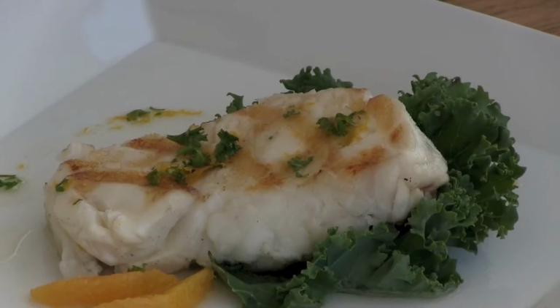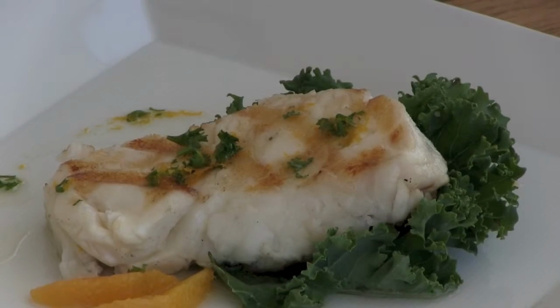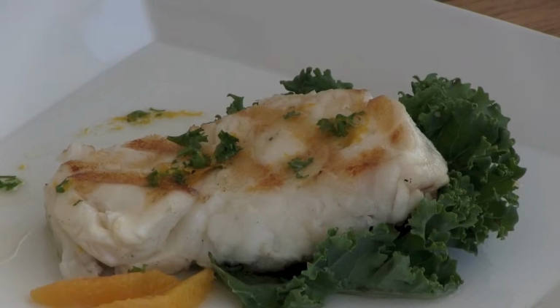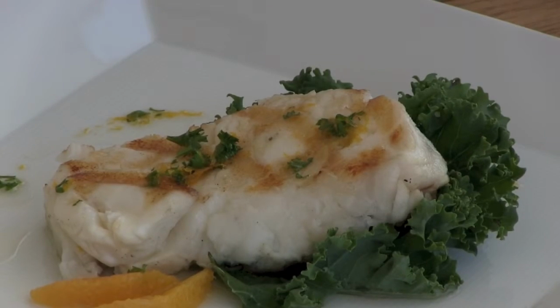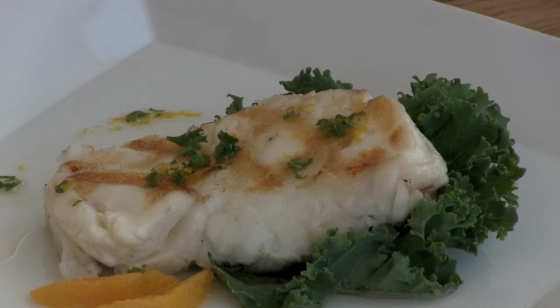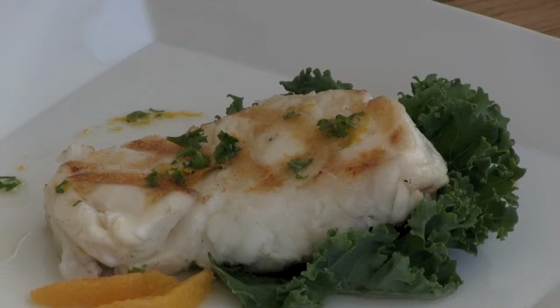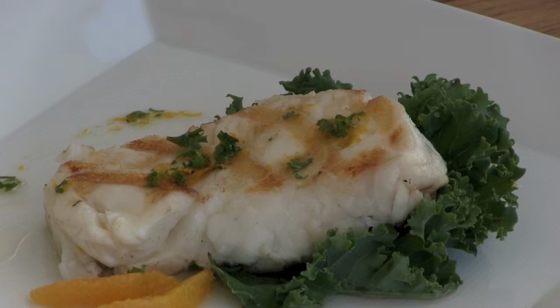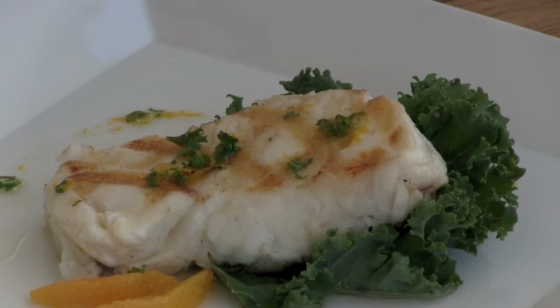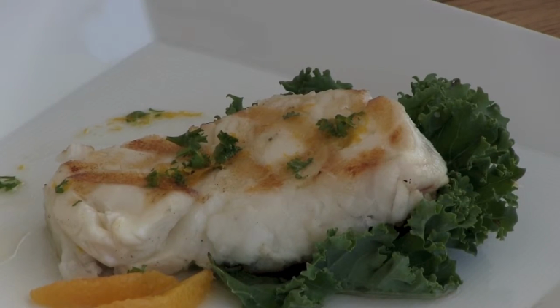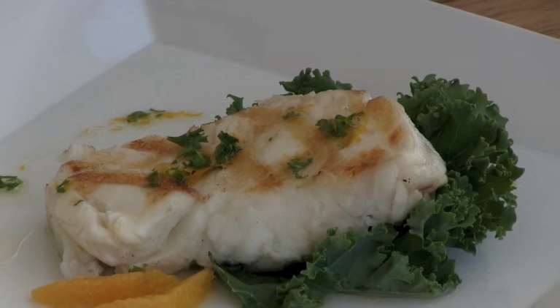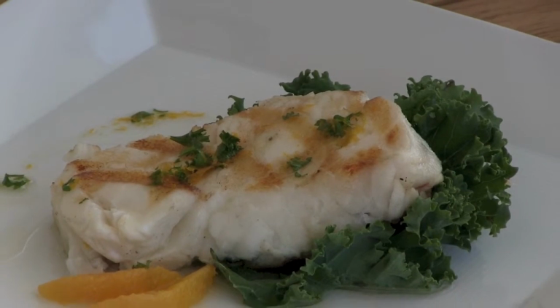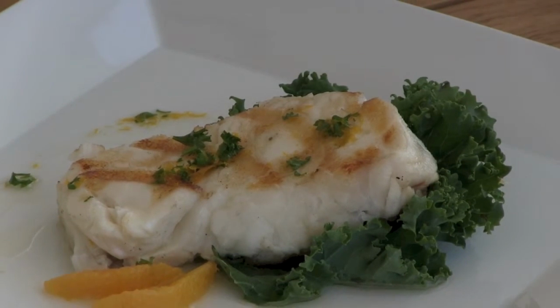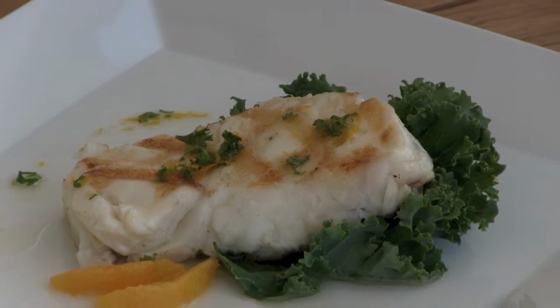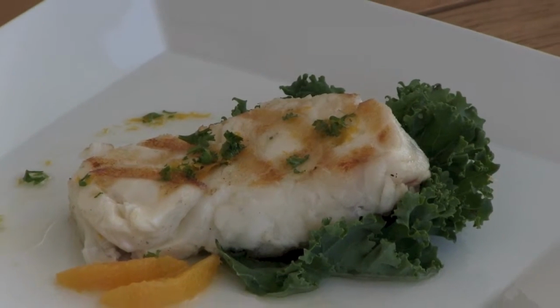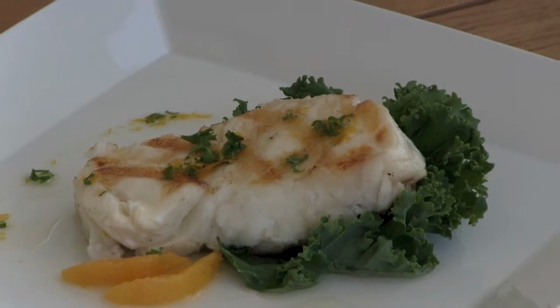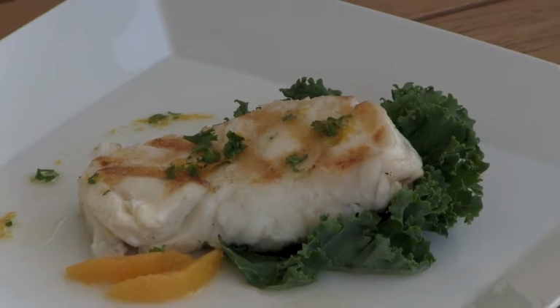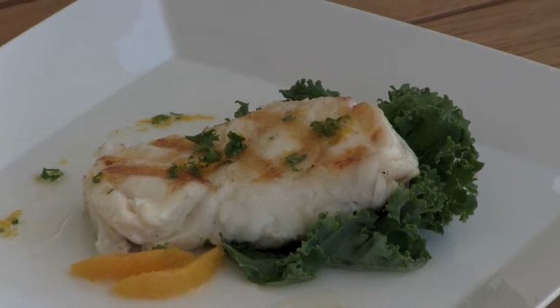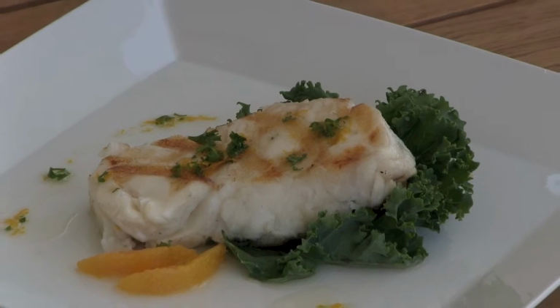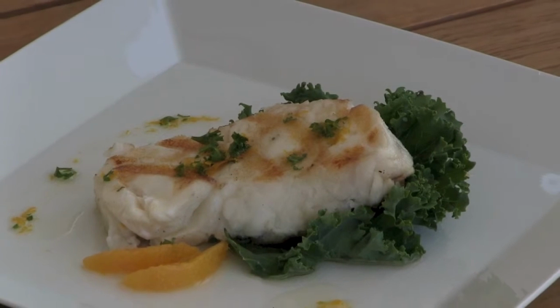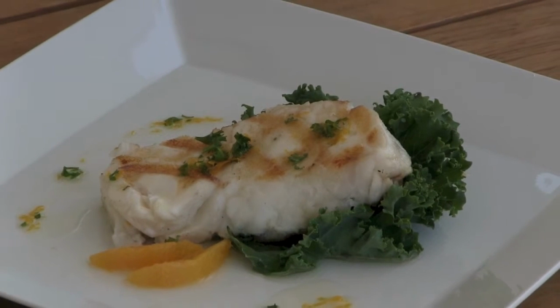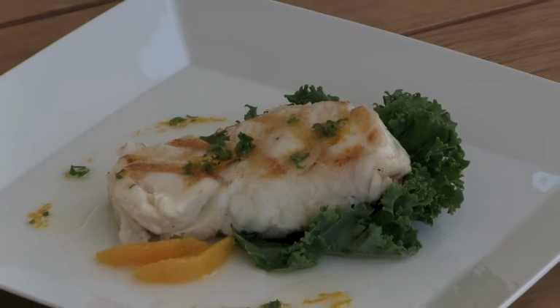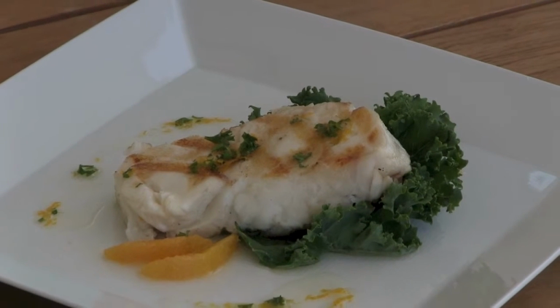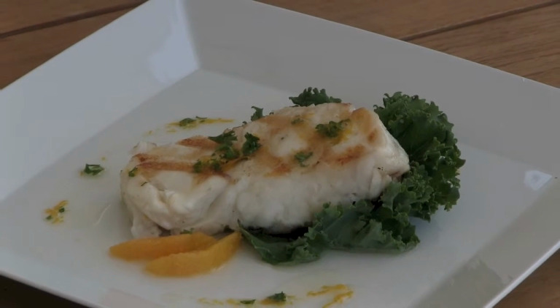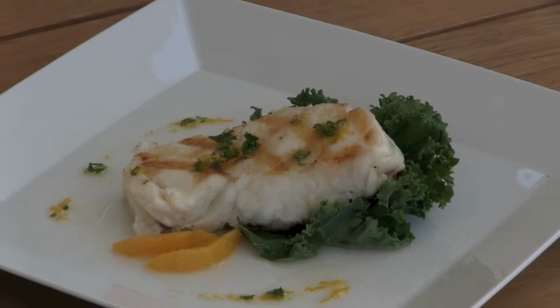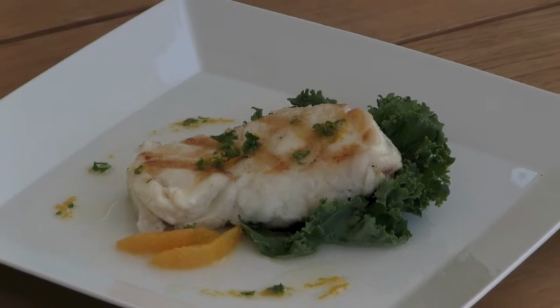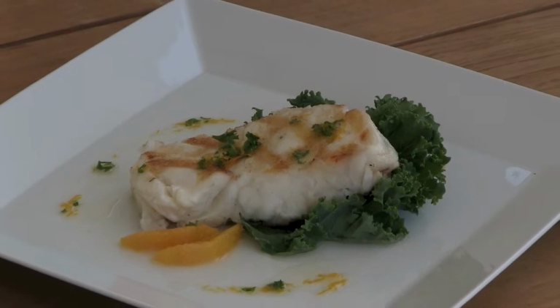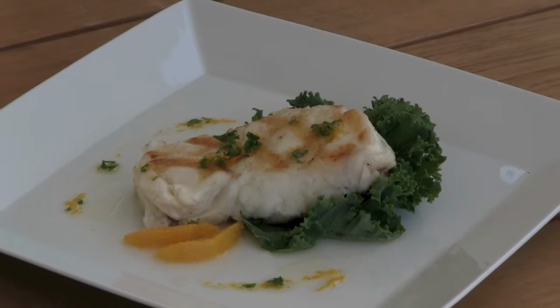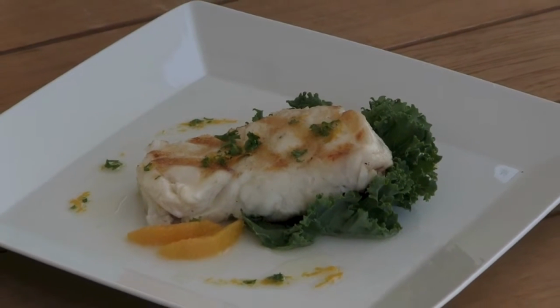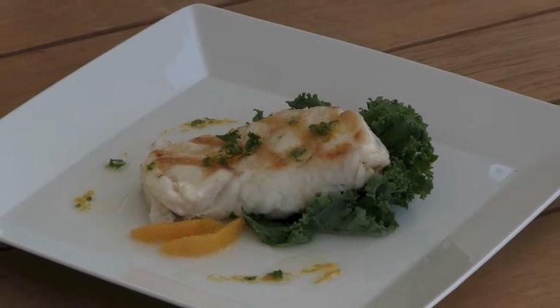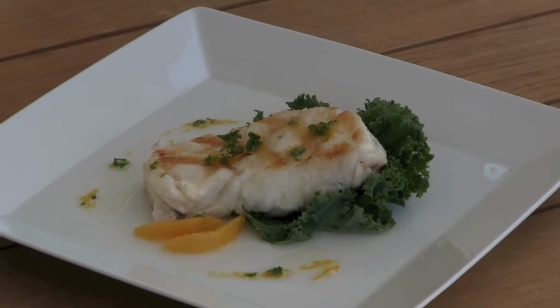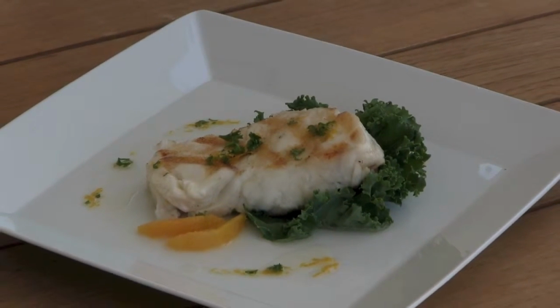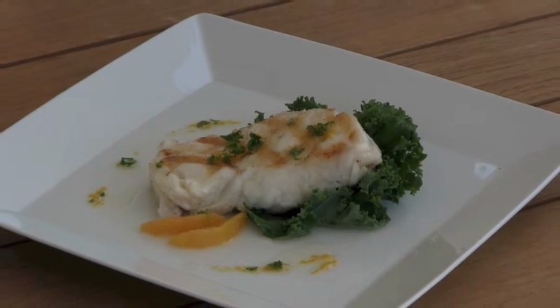Season your fish with some salt and pepper, and serve alongside some citrus and light greens. Enjoy!